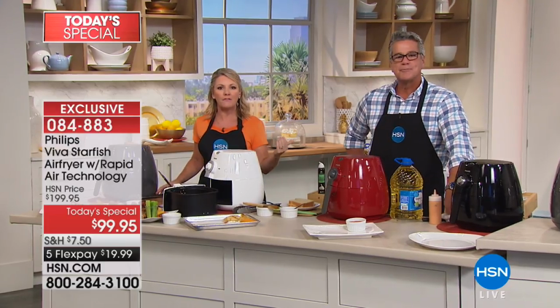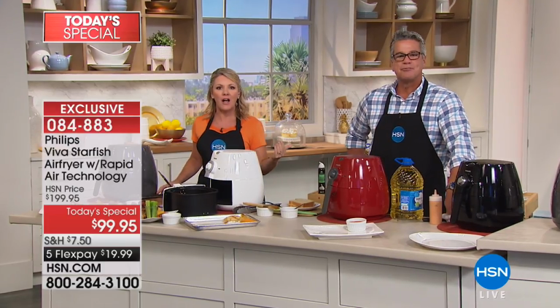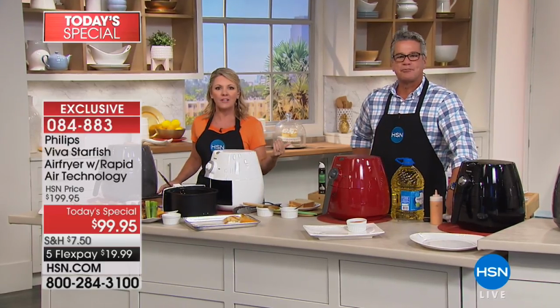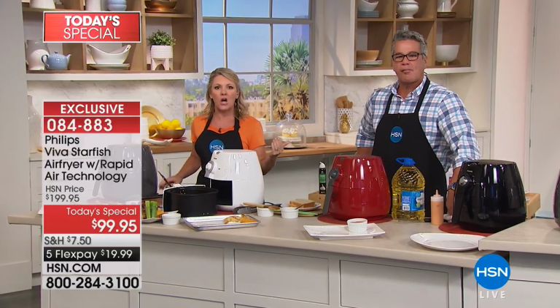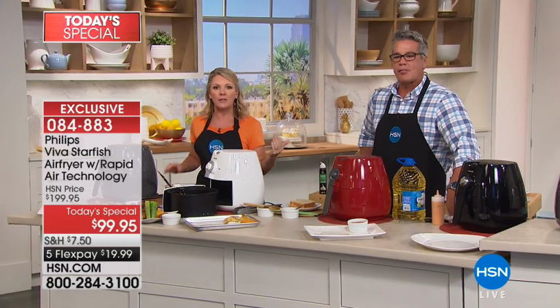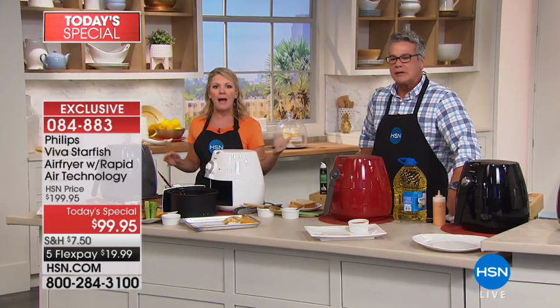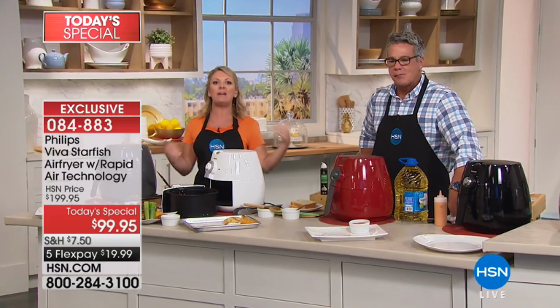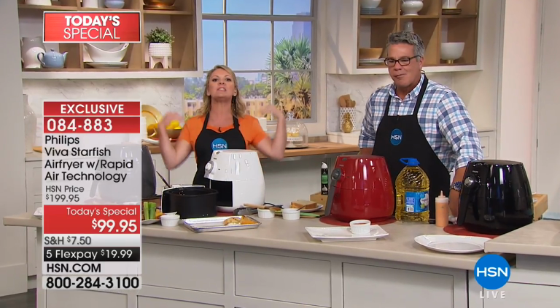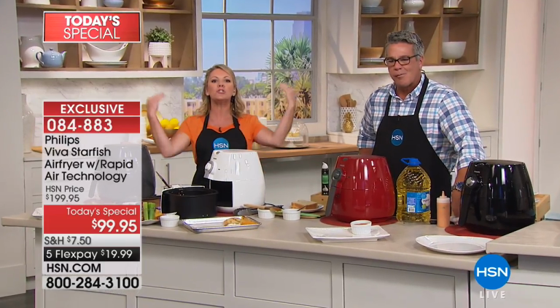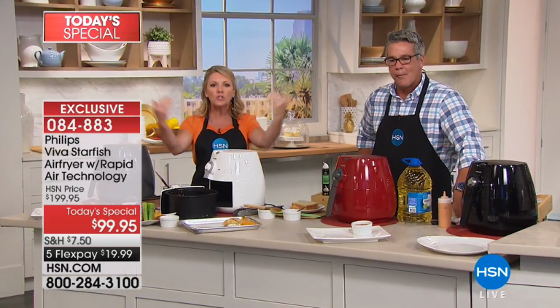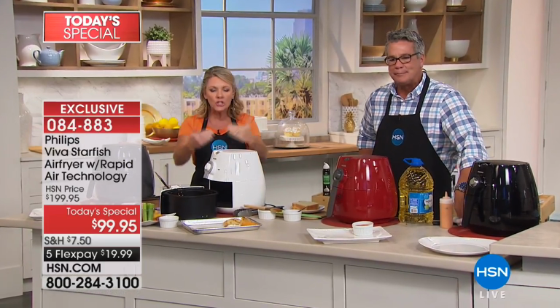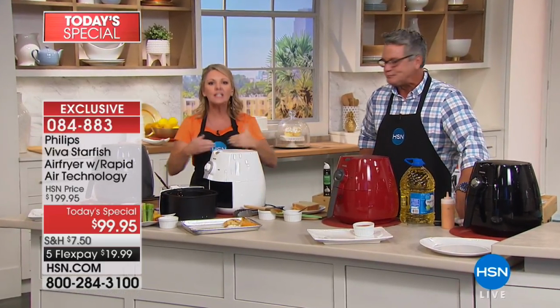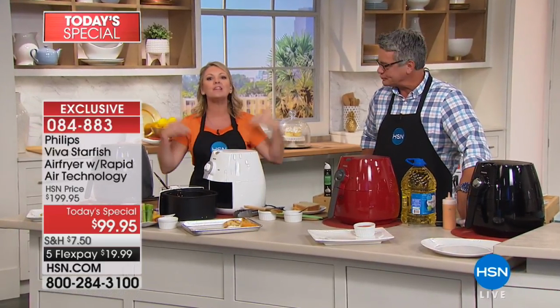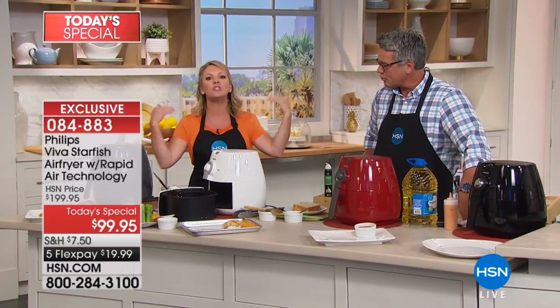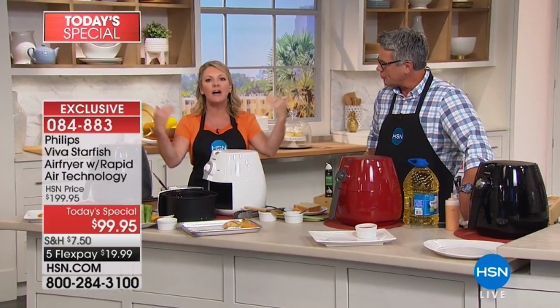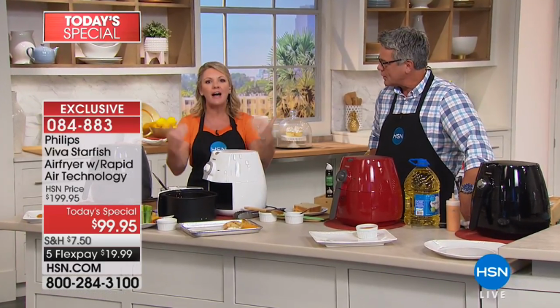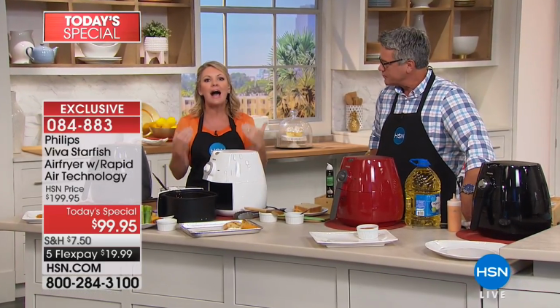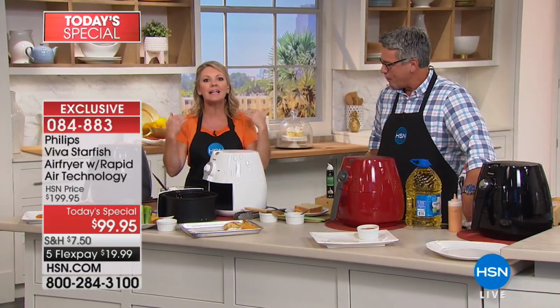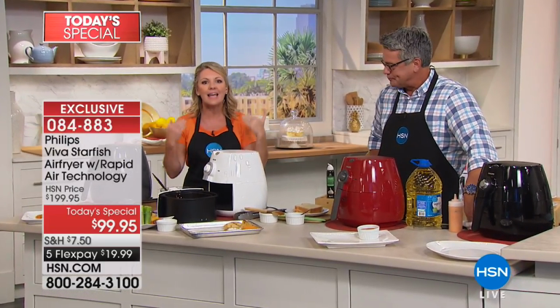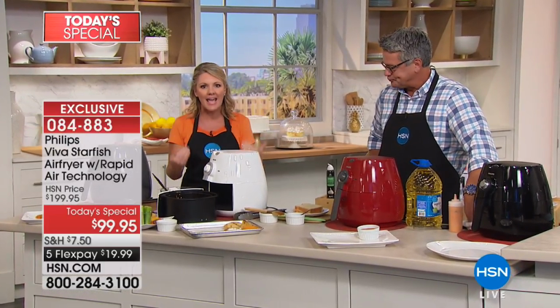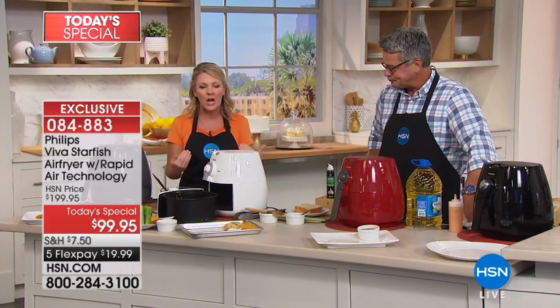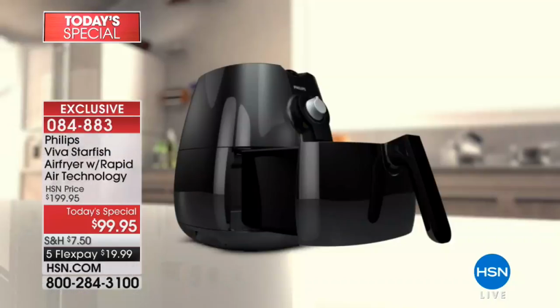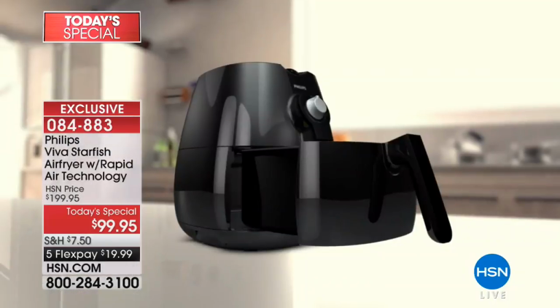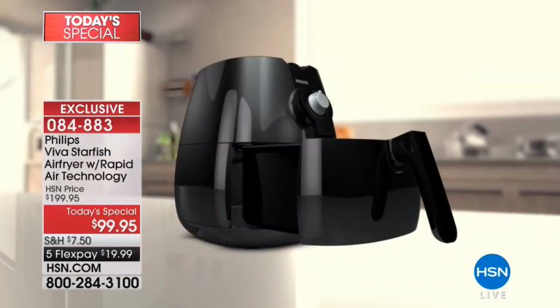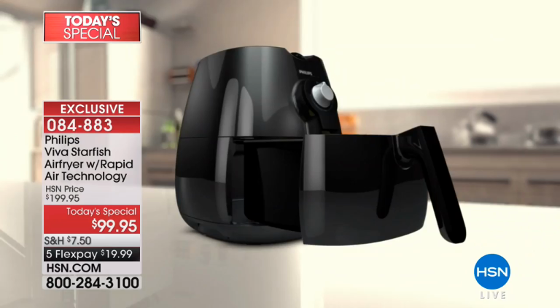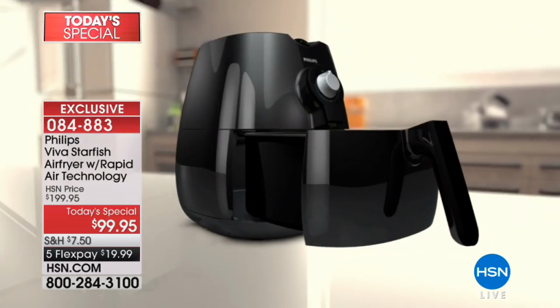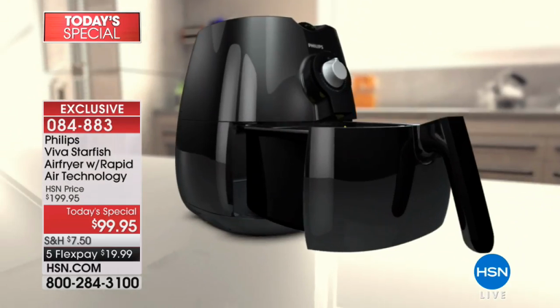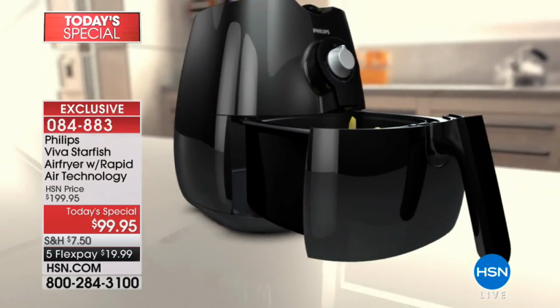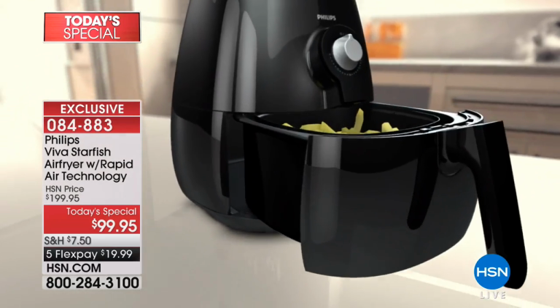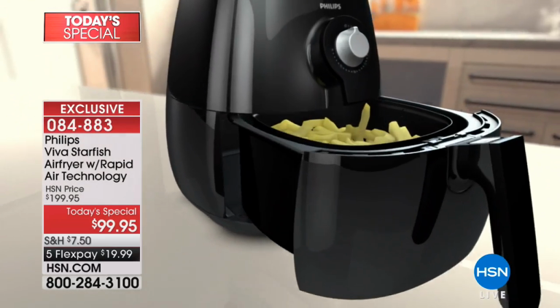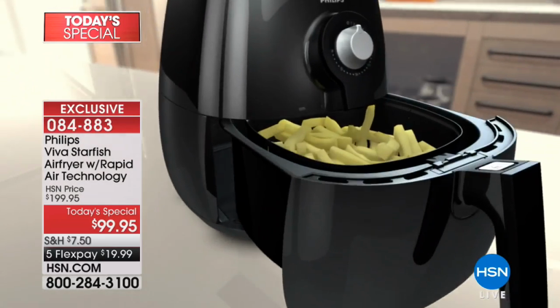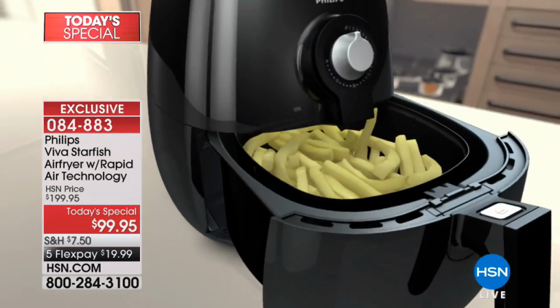The French fries are just as crispy and crunchy as always without the fat. You're not giving up the crisp and crunch — you're giving up the oil. Look how juicy it is inside, see the crust on the outside — yet what's missing is that greasy, nasty mess. This was the original air fryer — this is what brought air frying technology to the United States. We've sold 94,000 of them here at HSN. The circulation of hot air in the Philips air fryer — what makes Philips different is what's called the starfish shape of the pan.